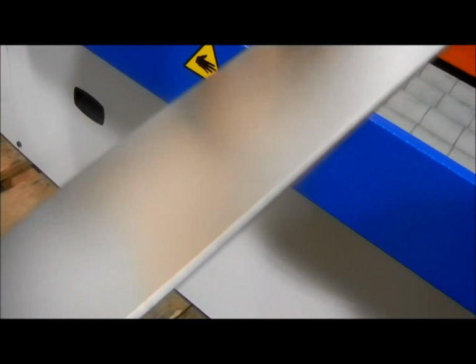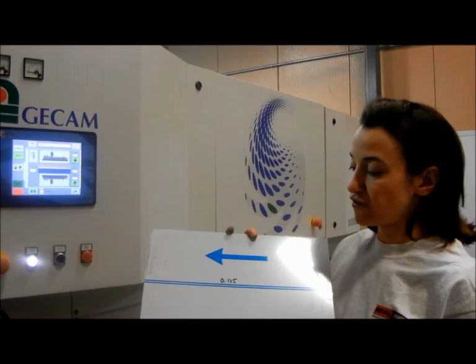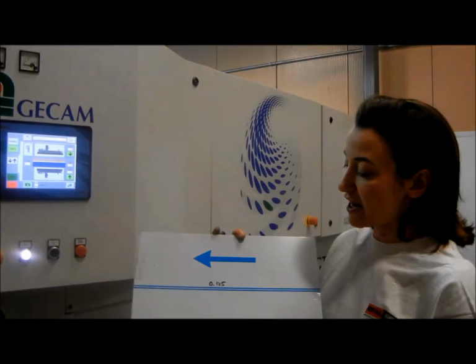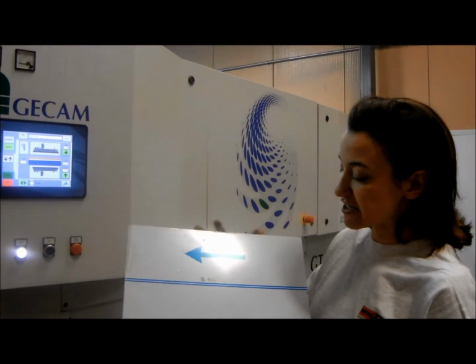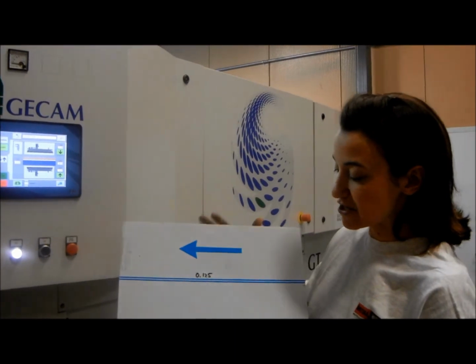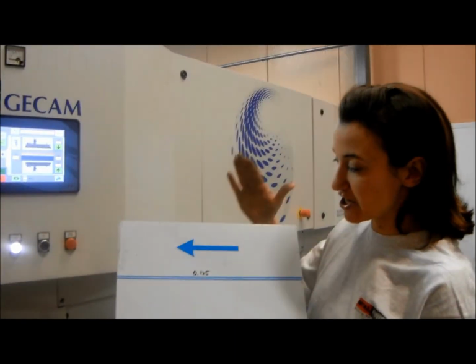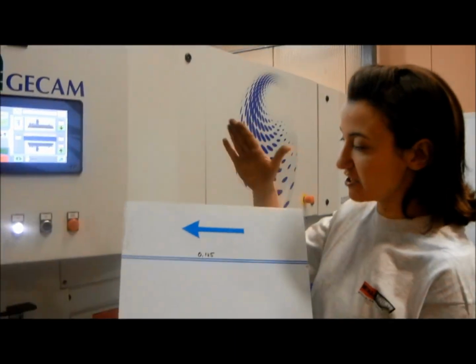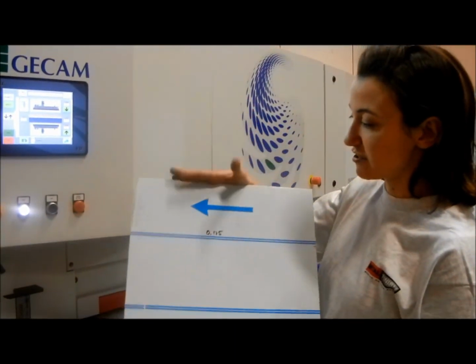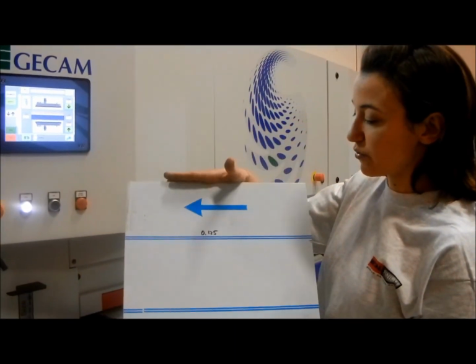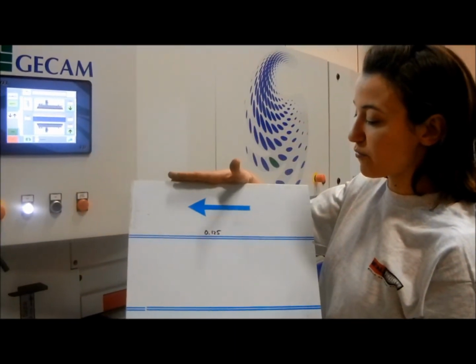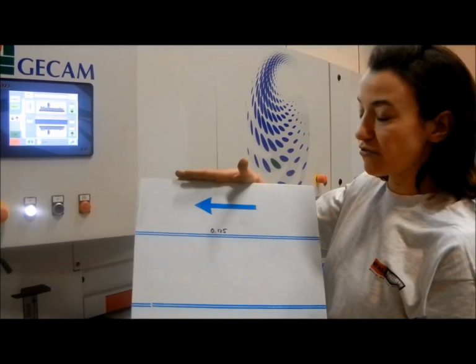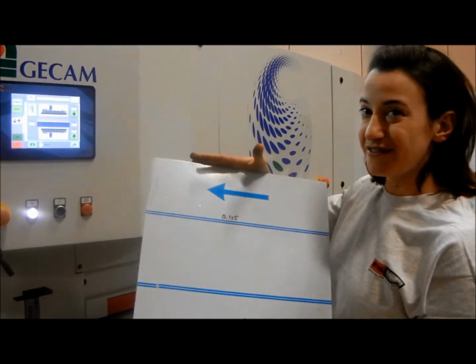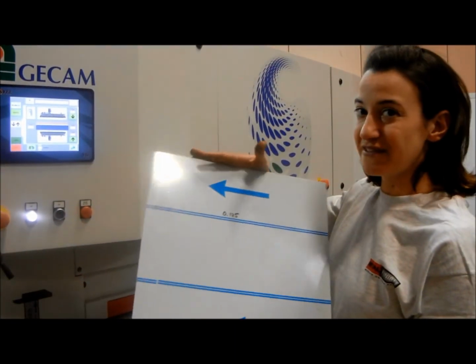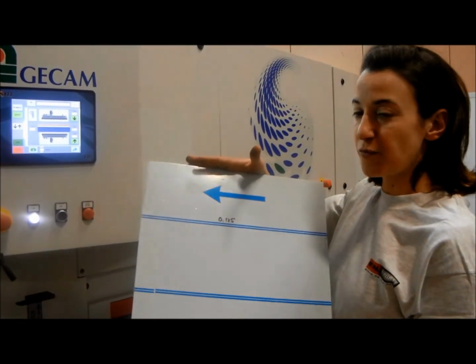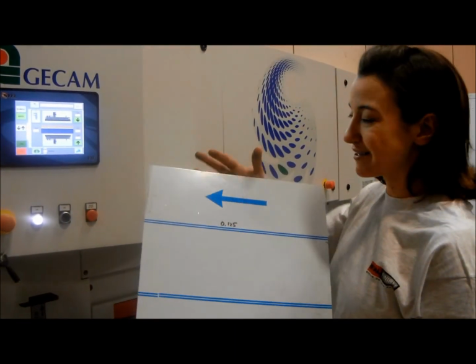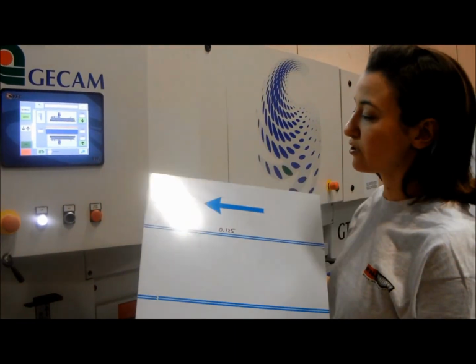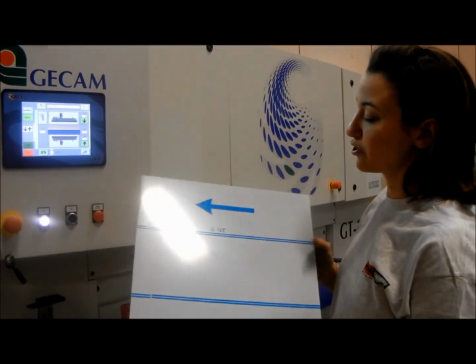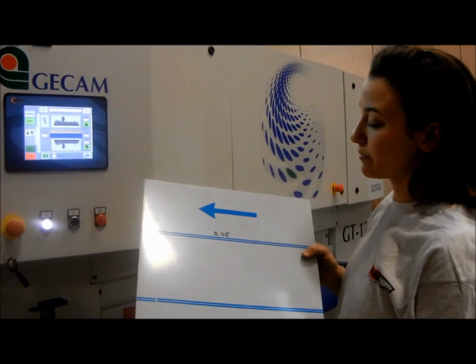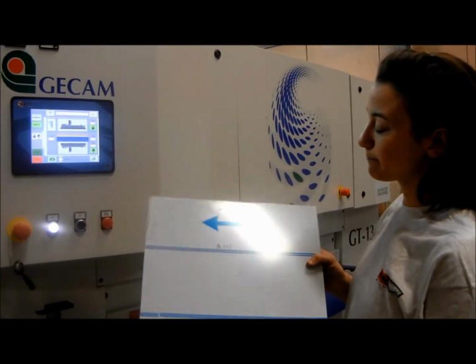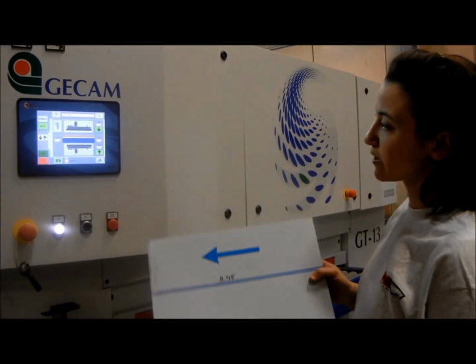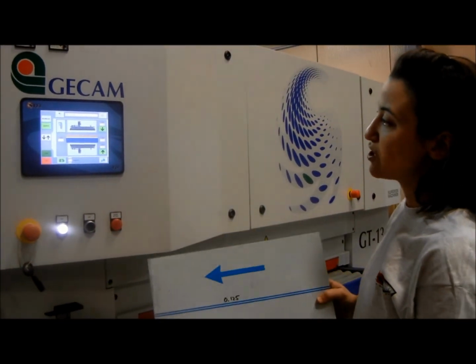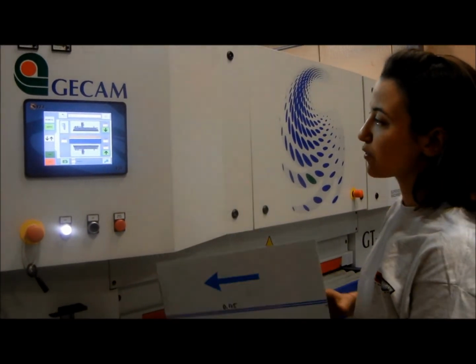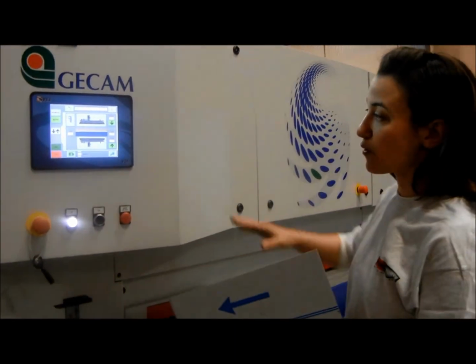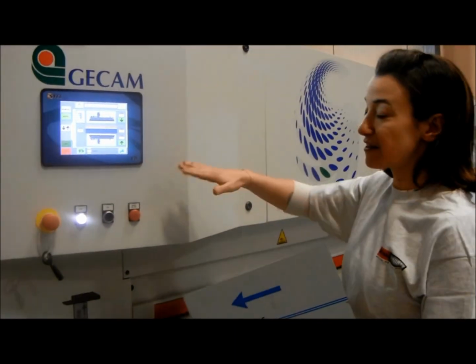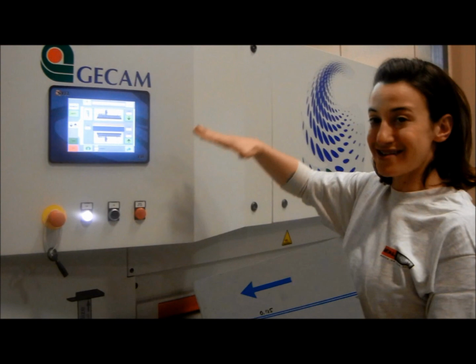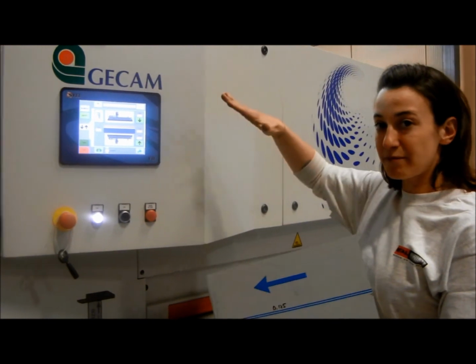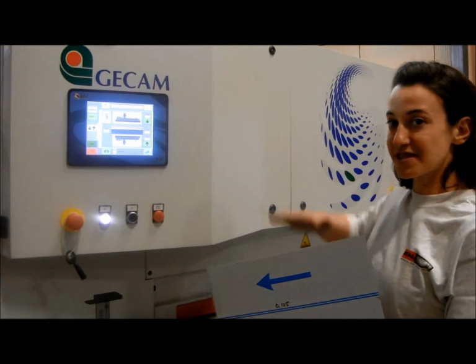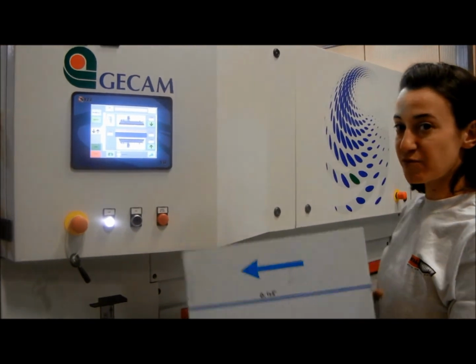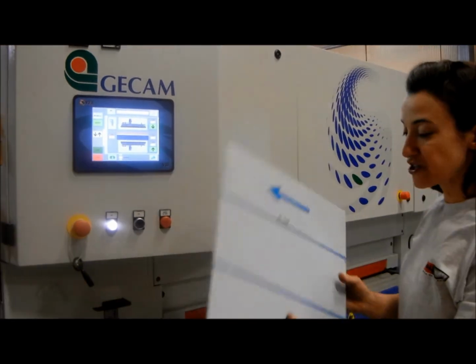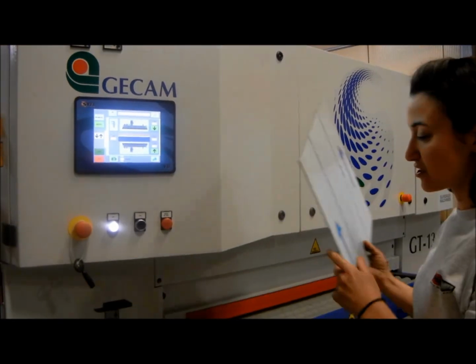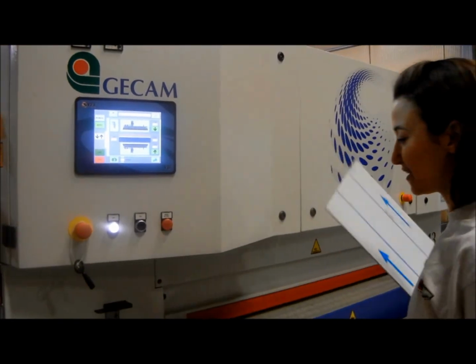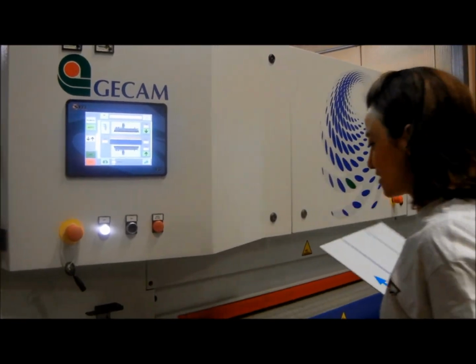Our next demonstration, we're going to run through this piece of poly-coated aluminum. We're going to run the top set of brushes a little bit lighter.